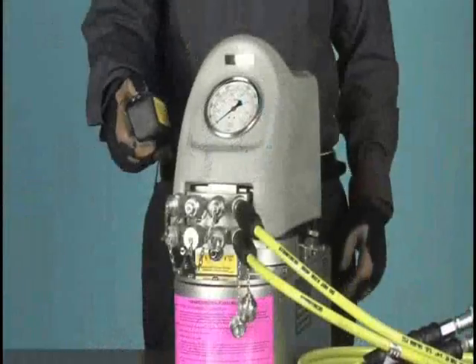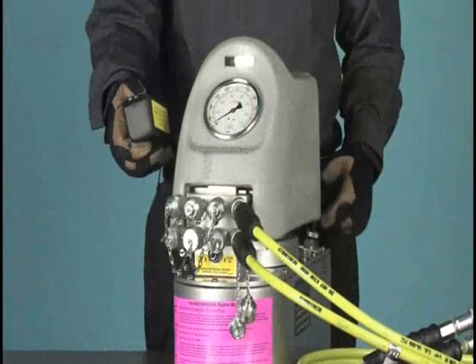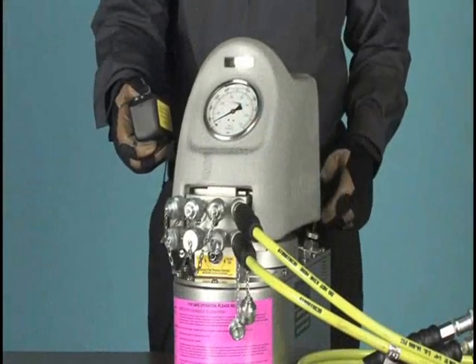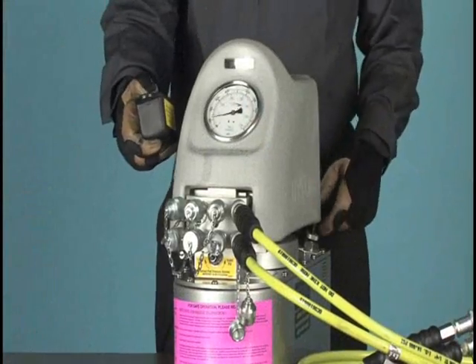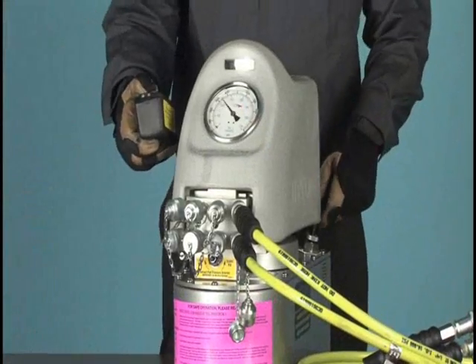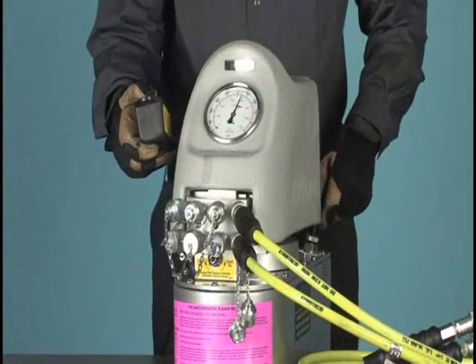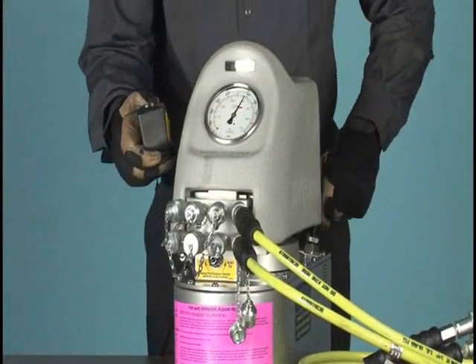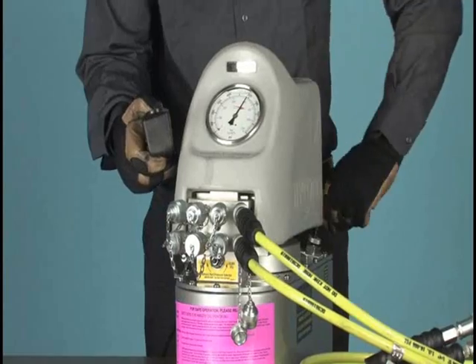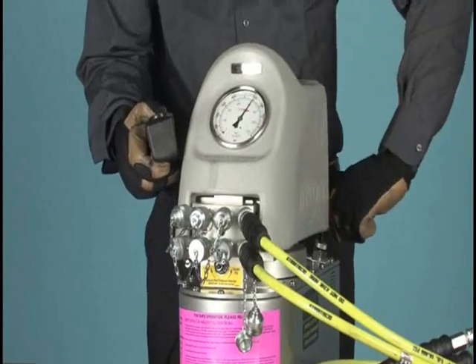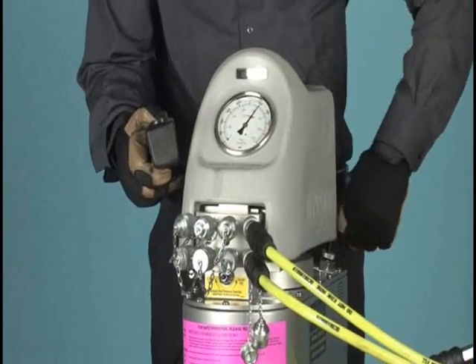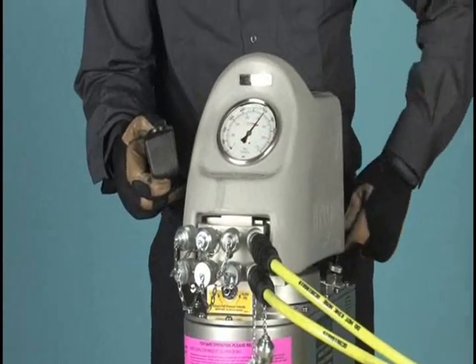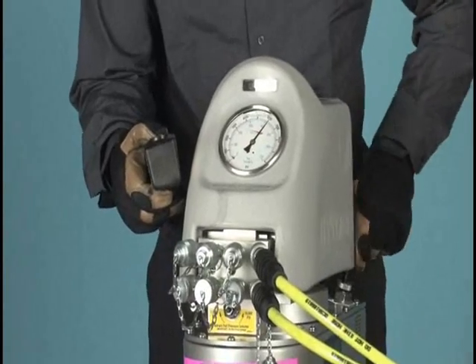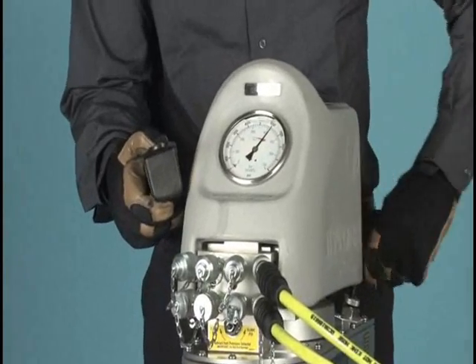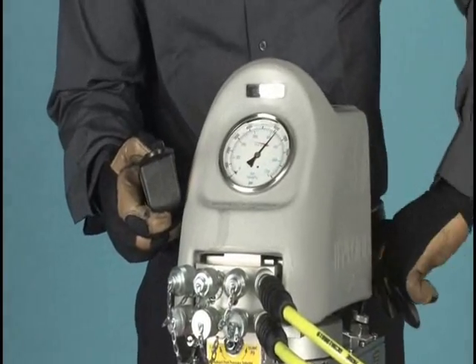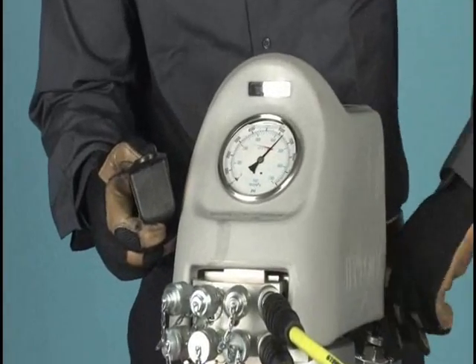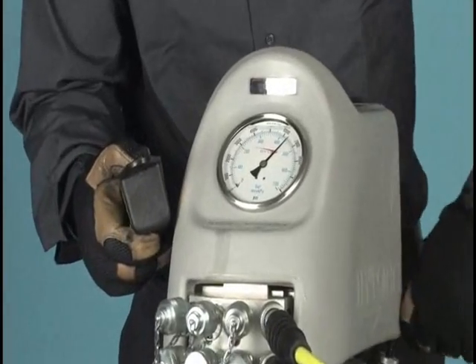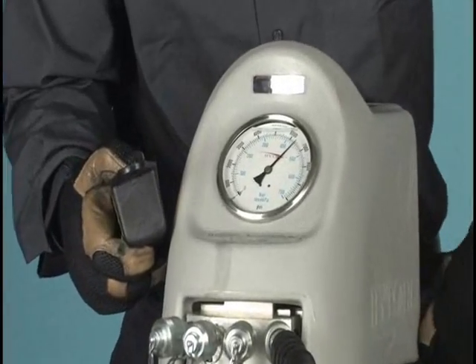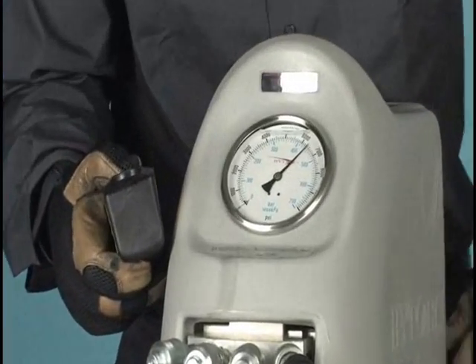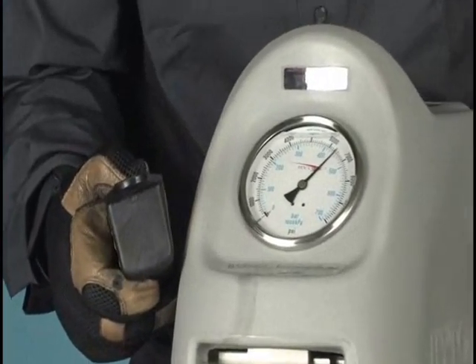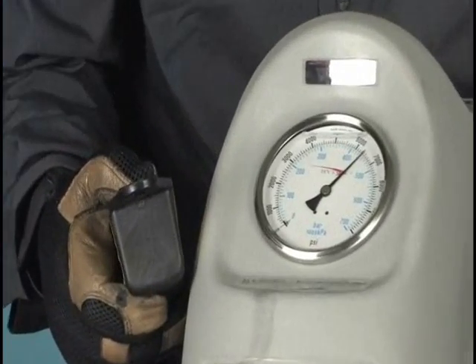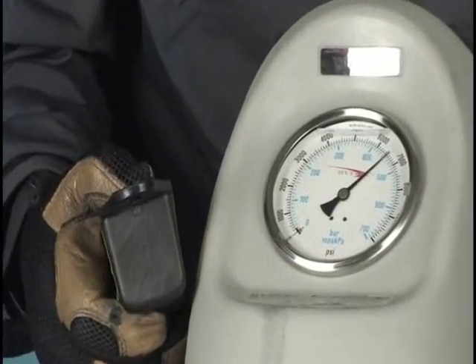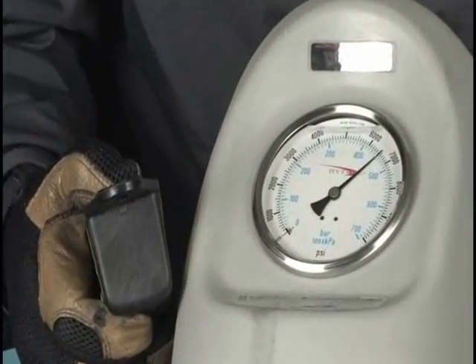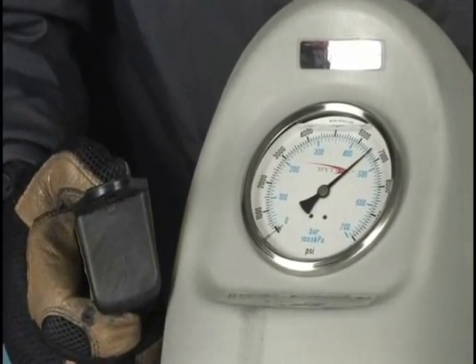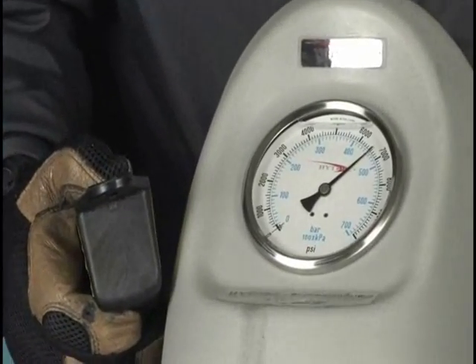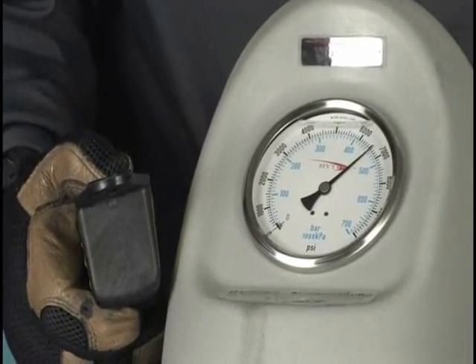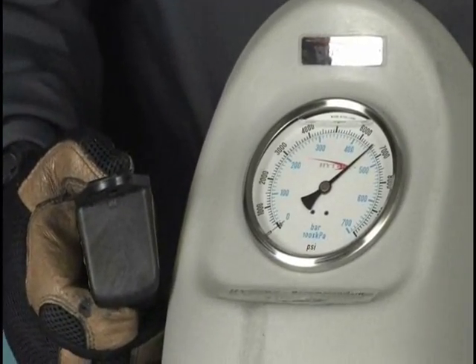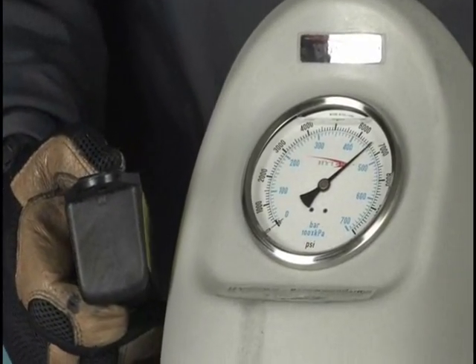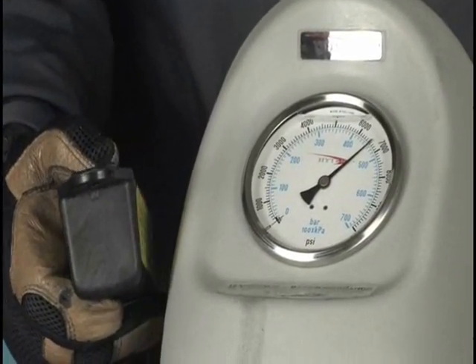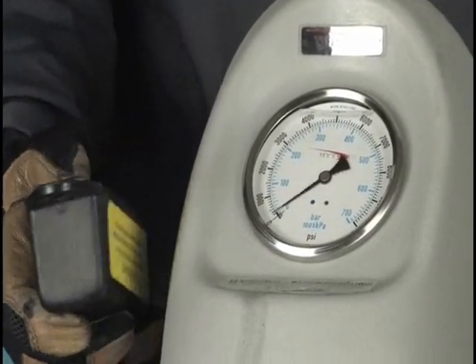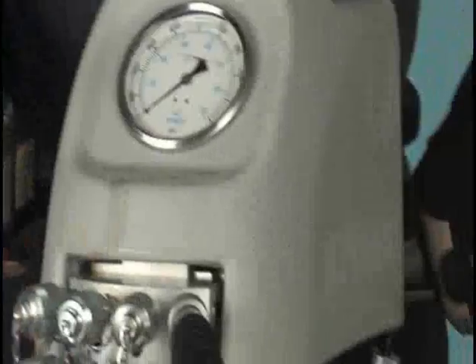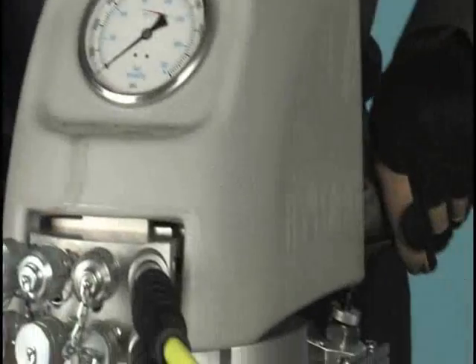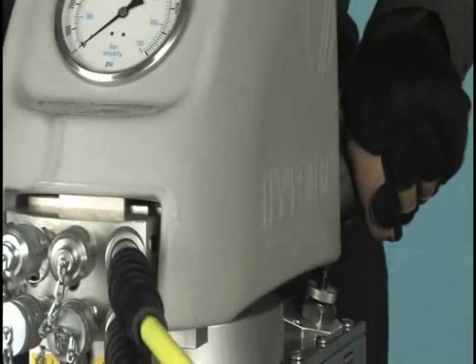If you pass the target, release the button, unscrew the regulator knob, and try again to stop at 6,200 PSI.